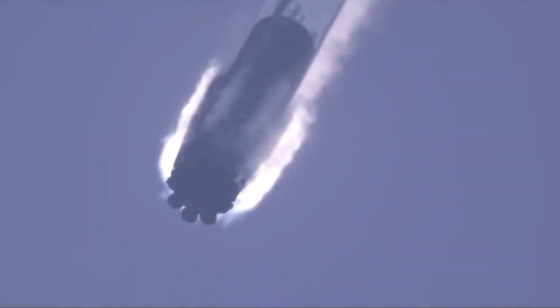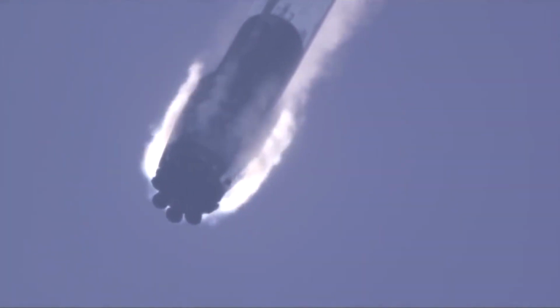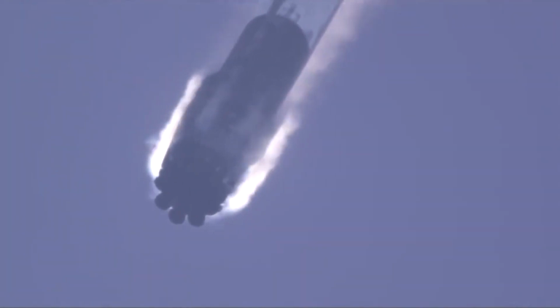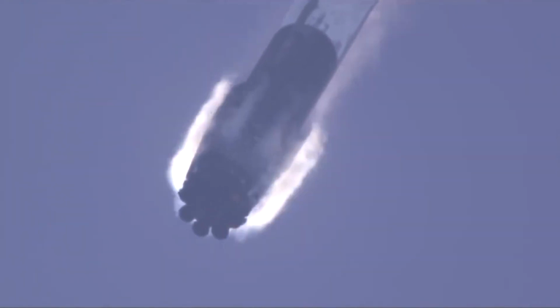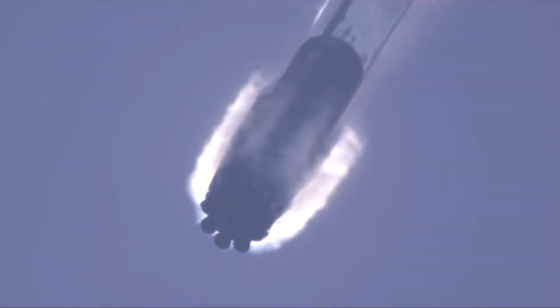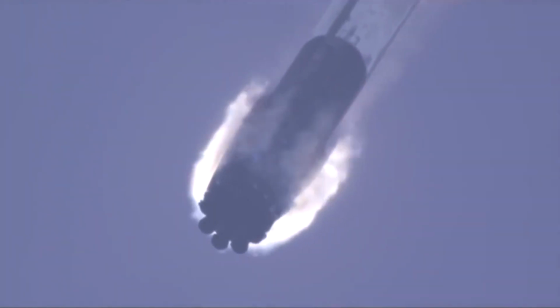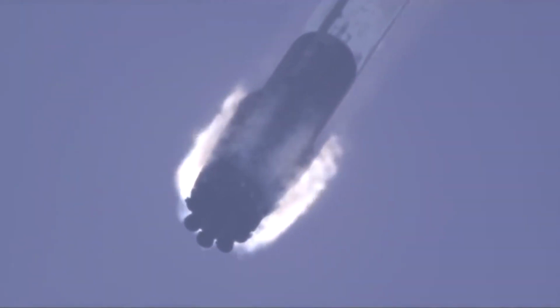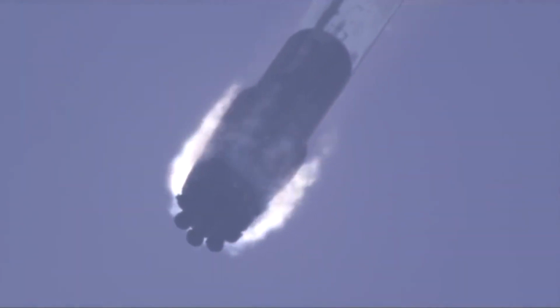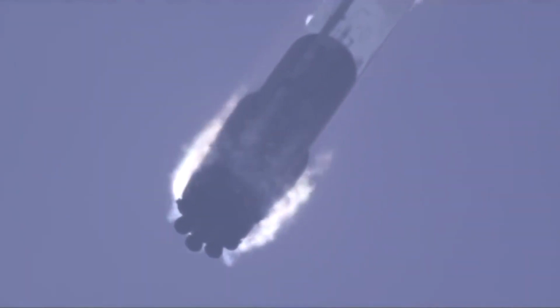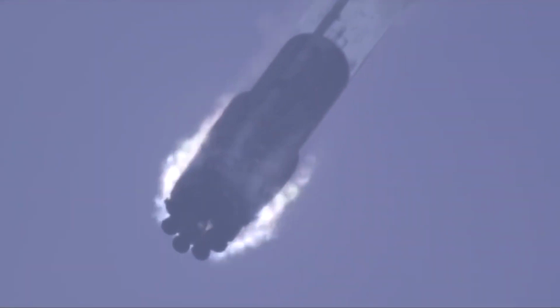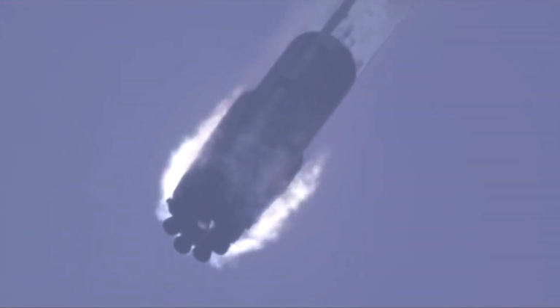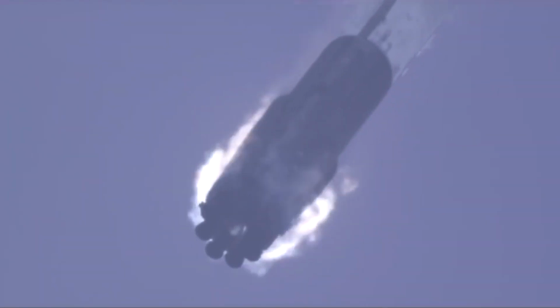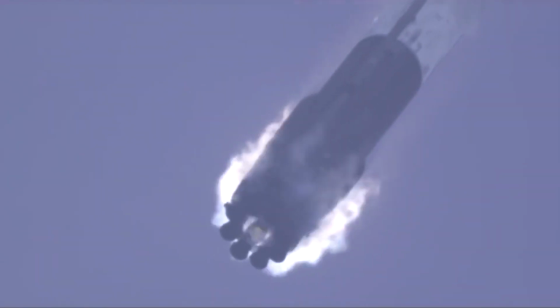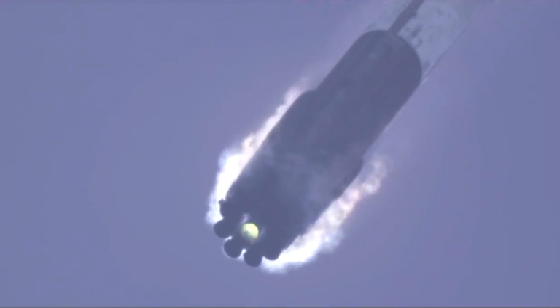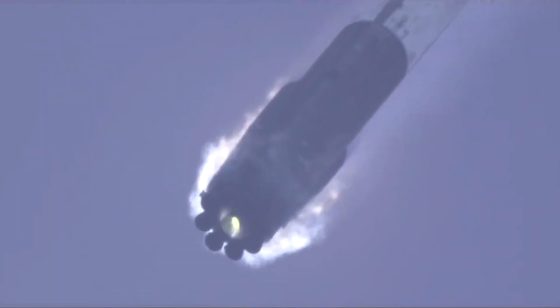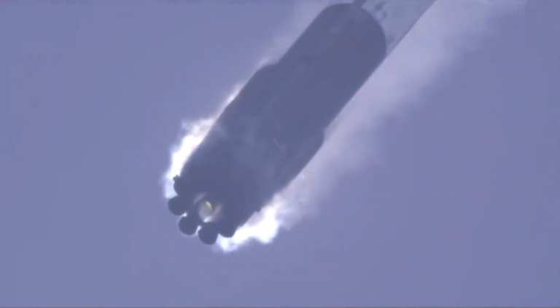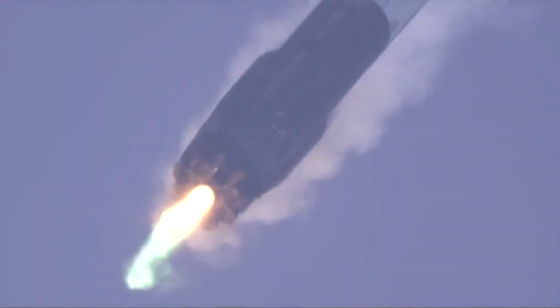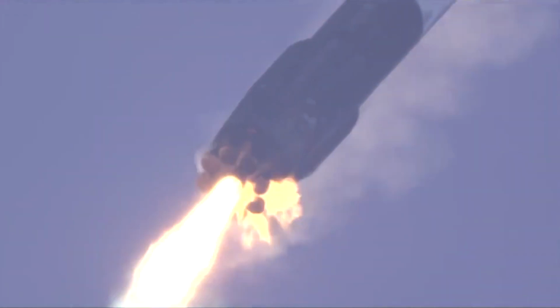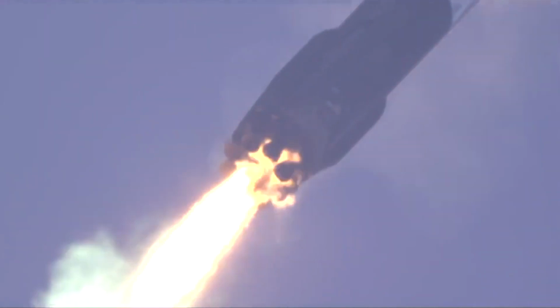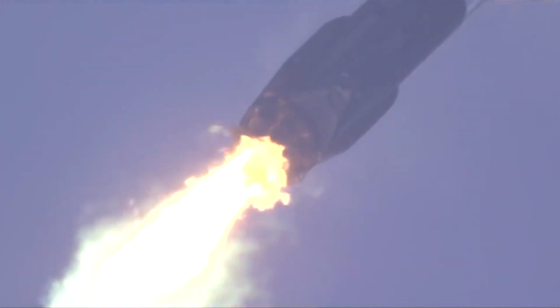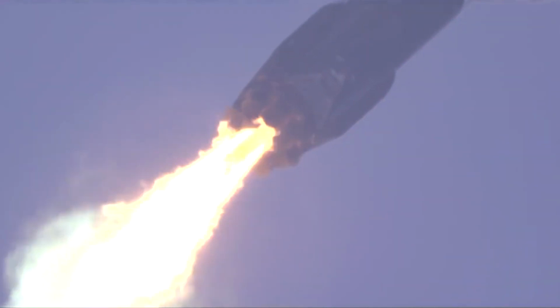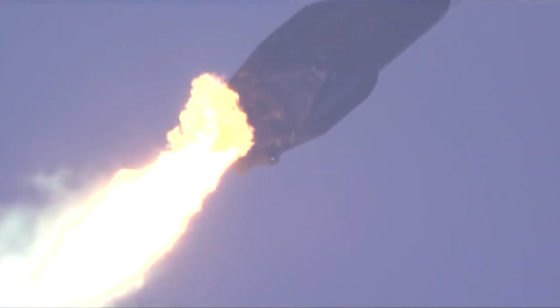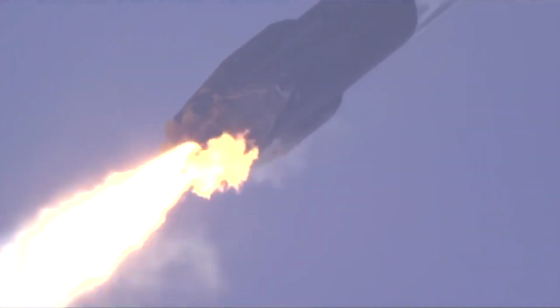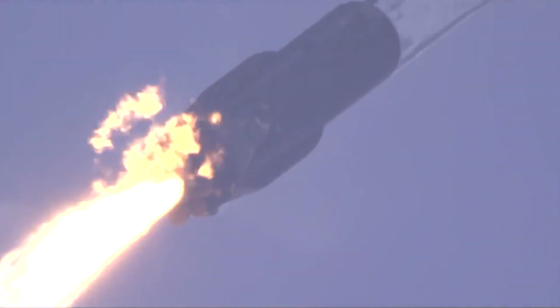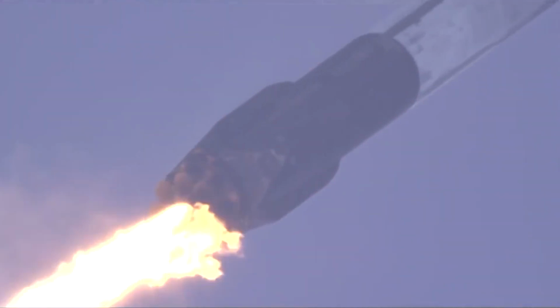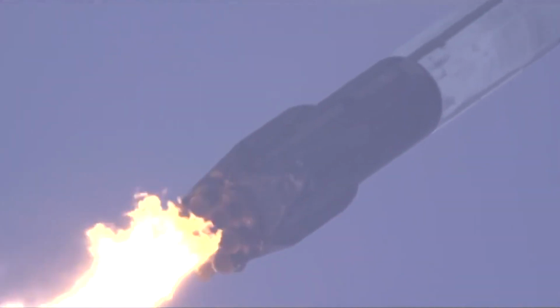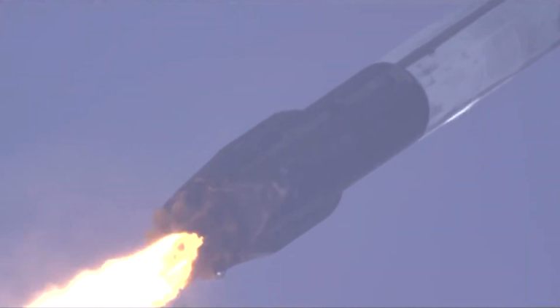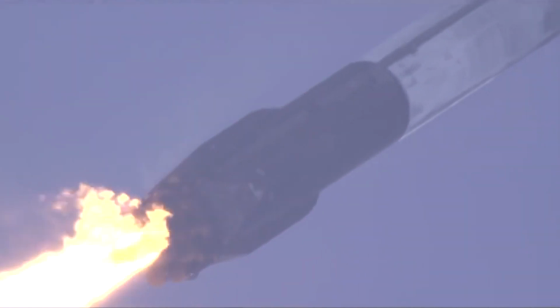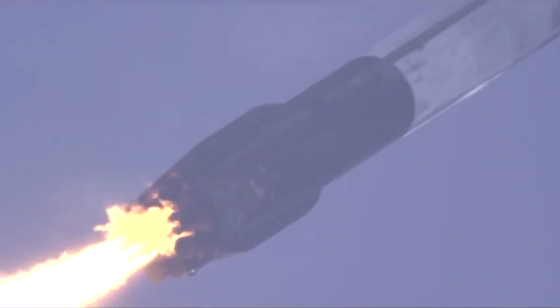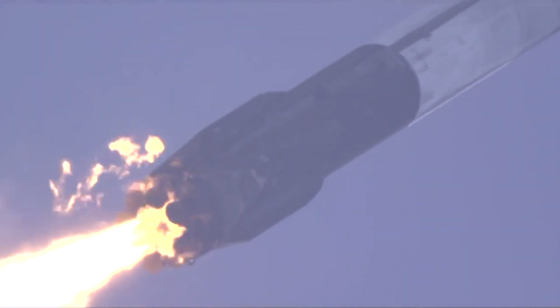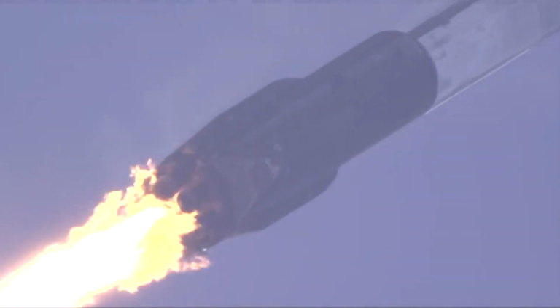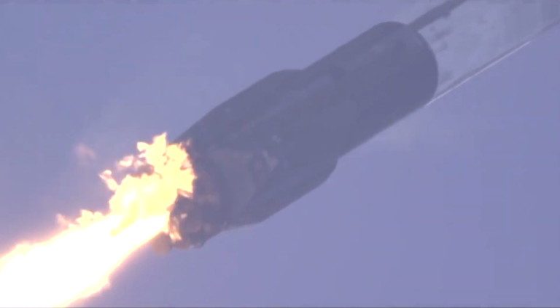Landing burn startup. Landing burn underway. First stage landing legs will be deployed shortly.